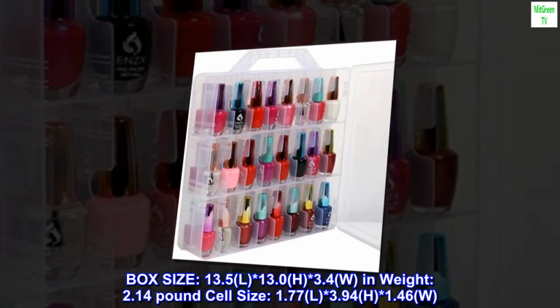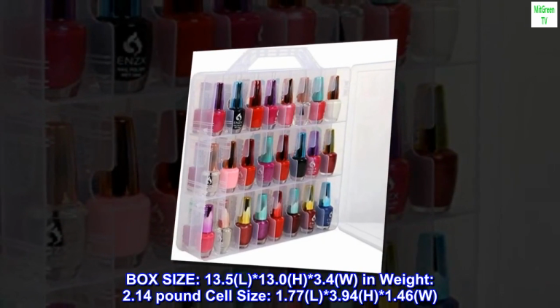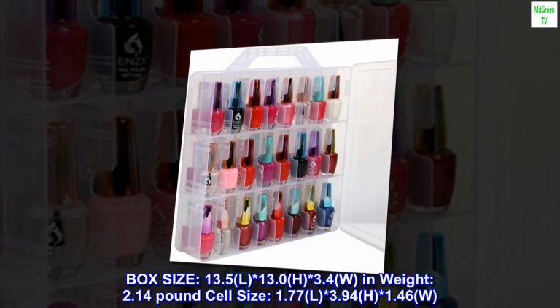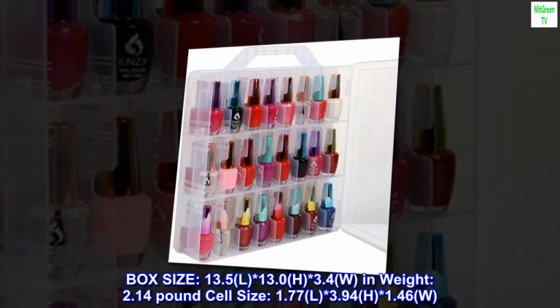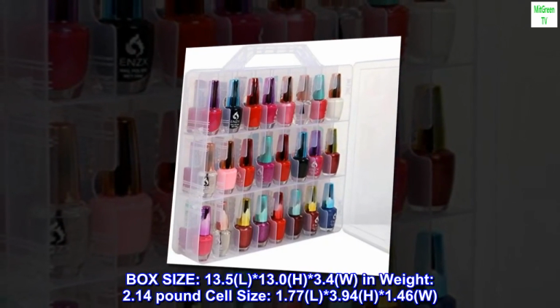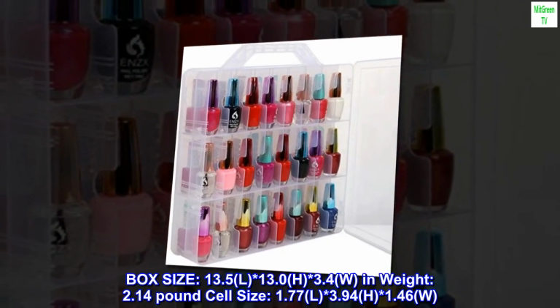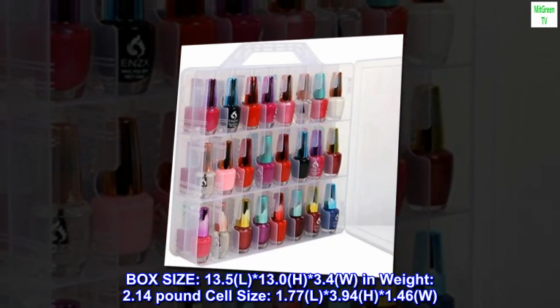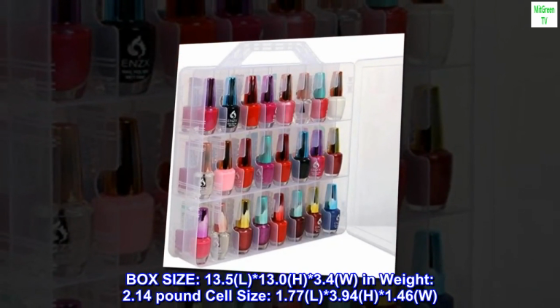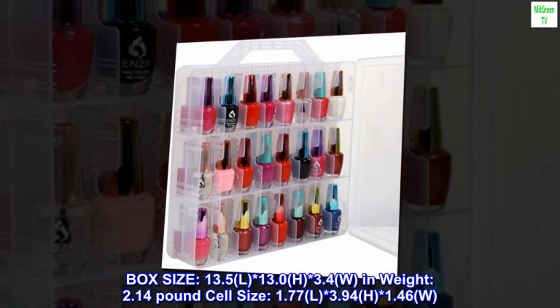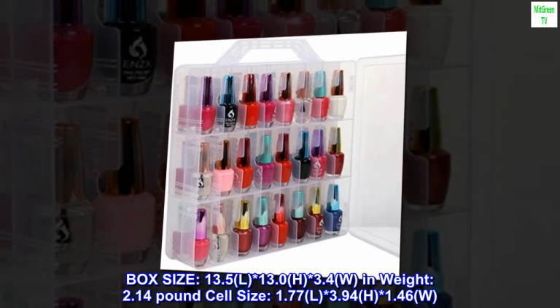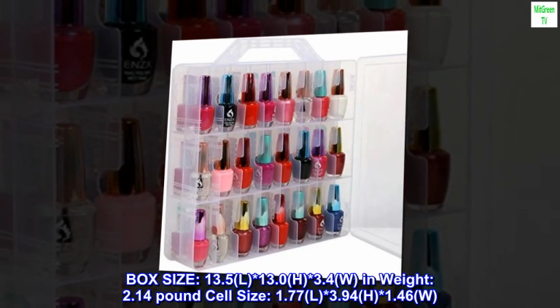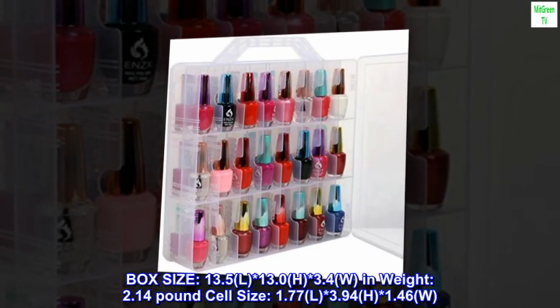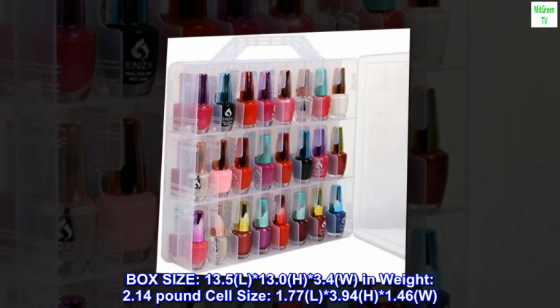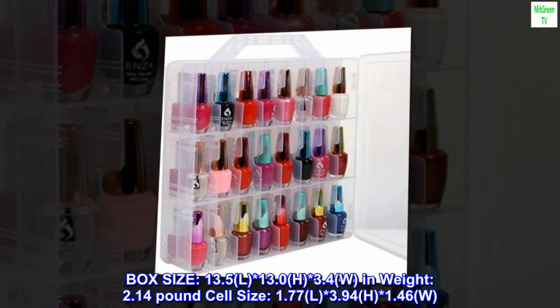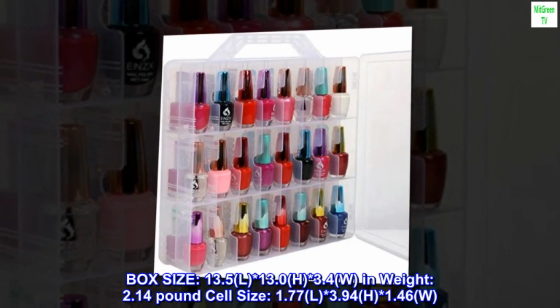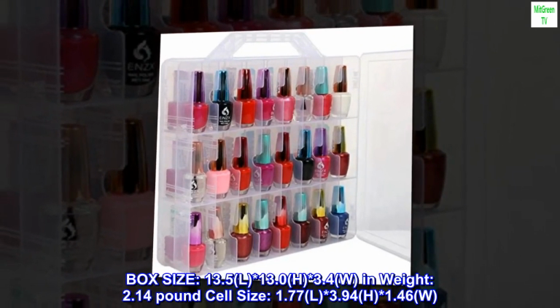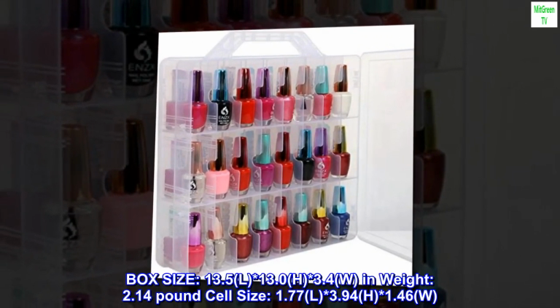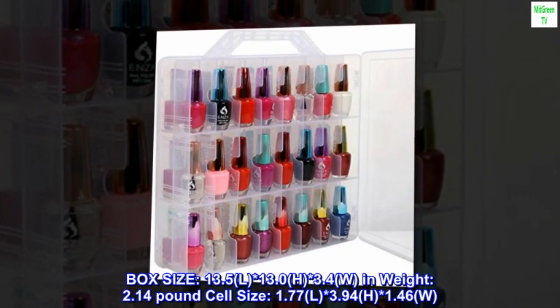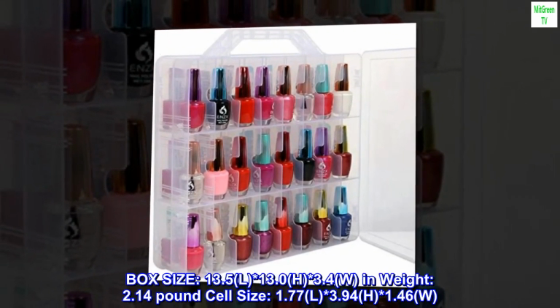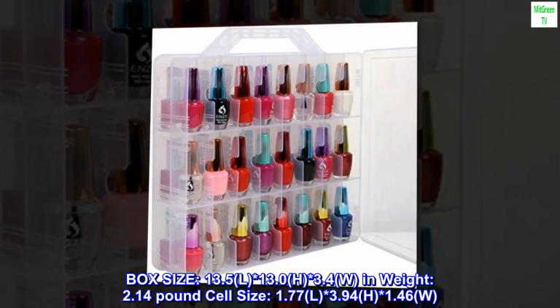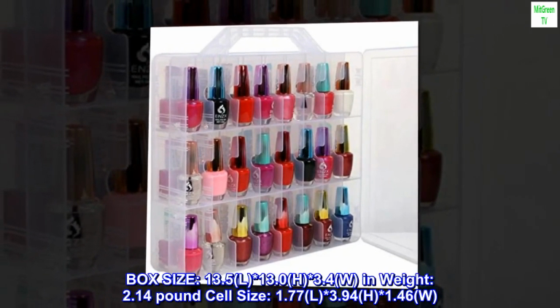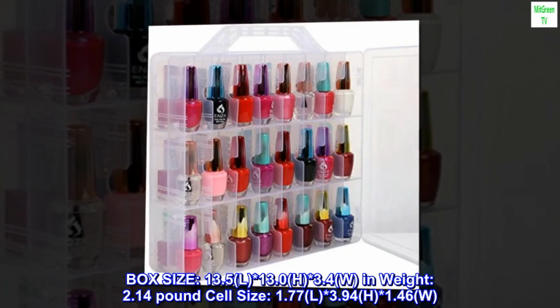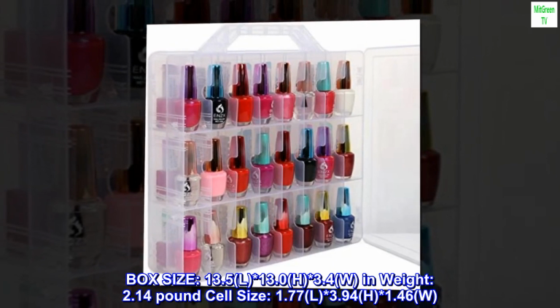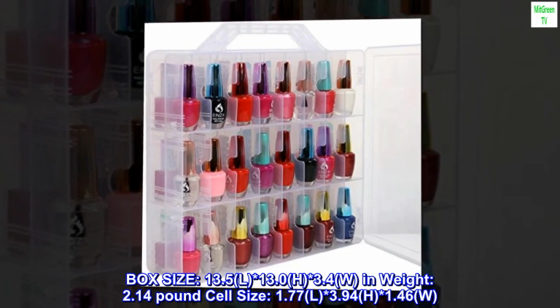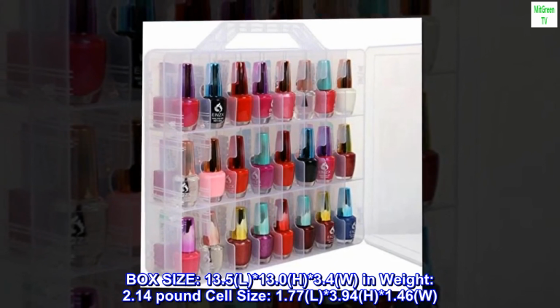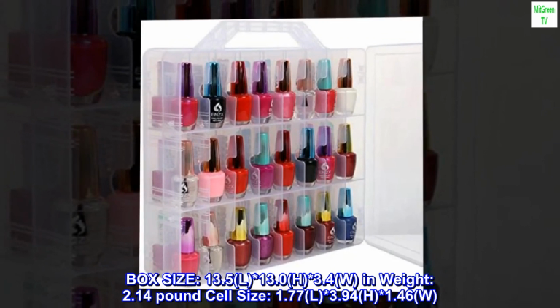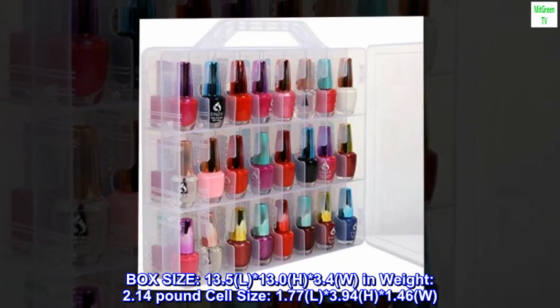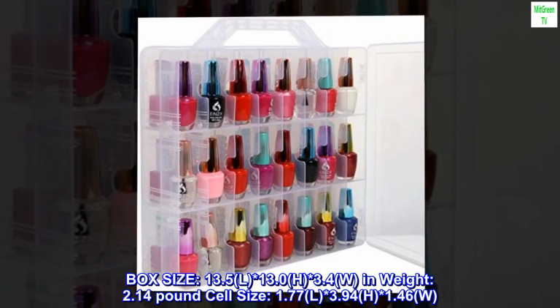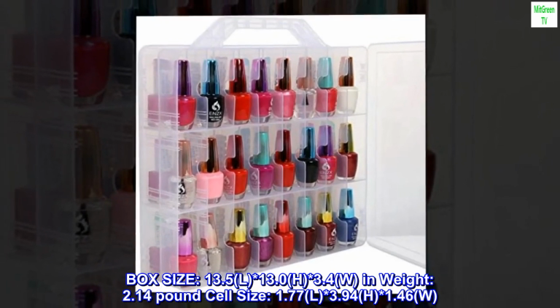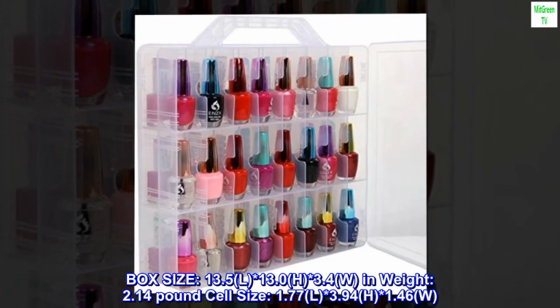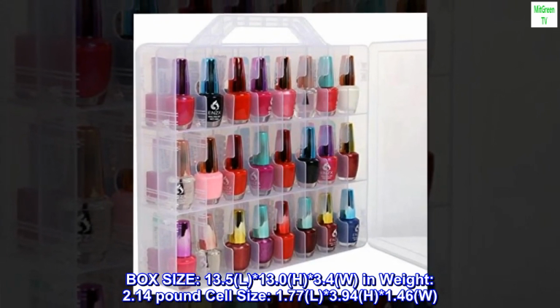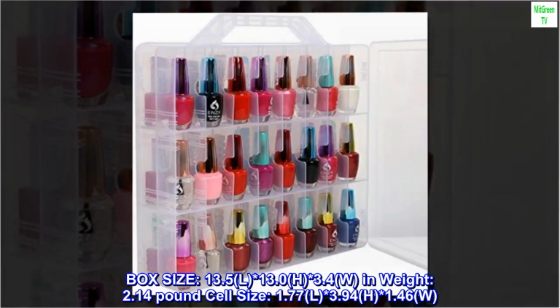Box size: 13.5 inches (L) by 13.0 inches (H) by 3.4 inches (W).